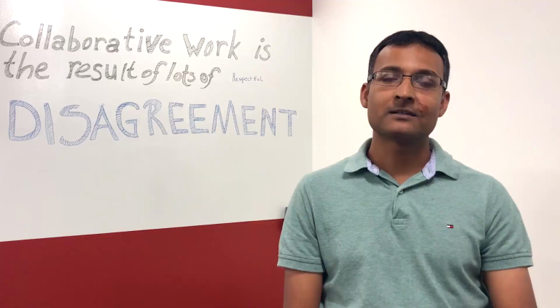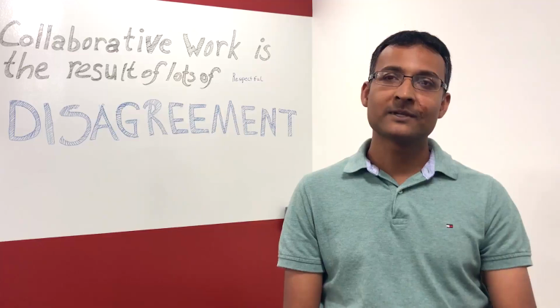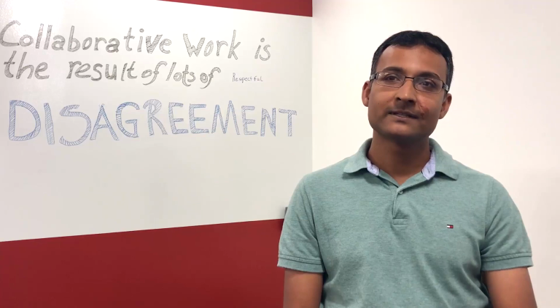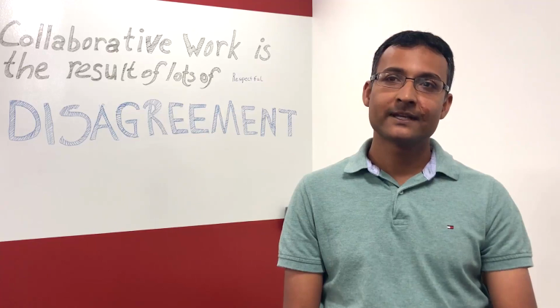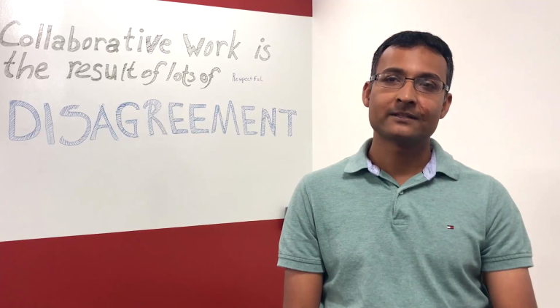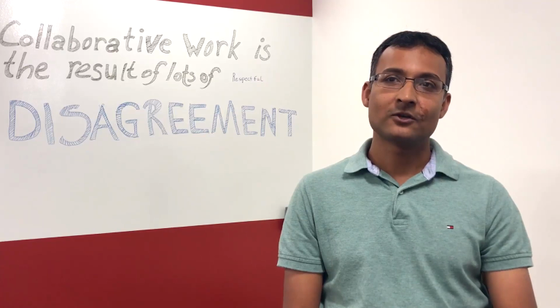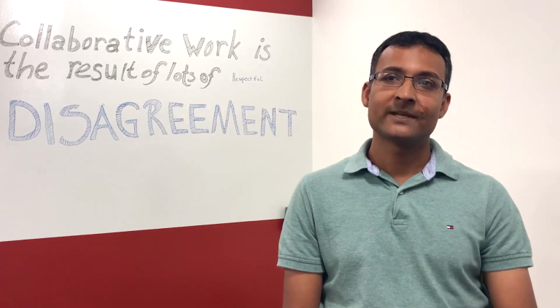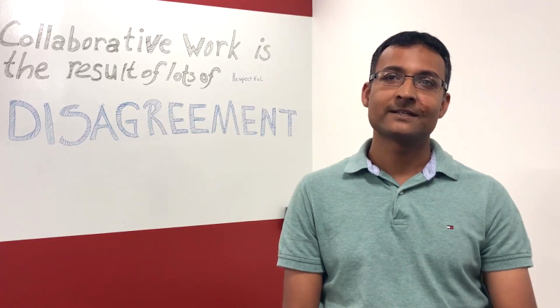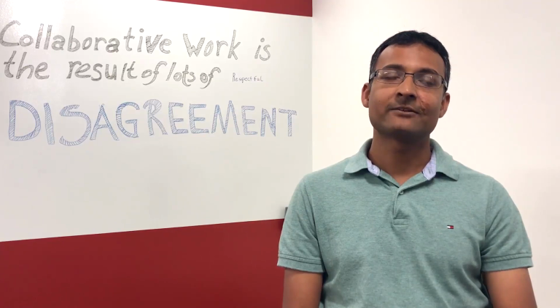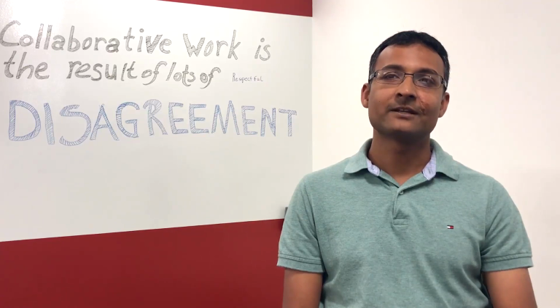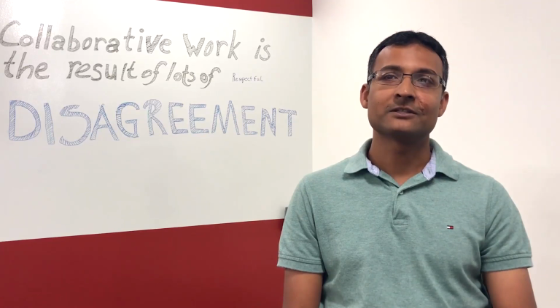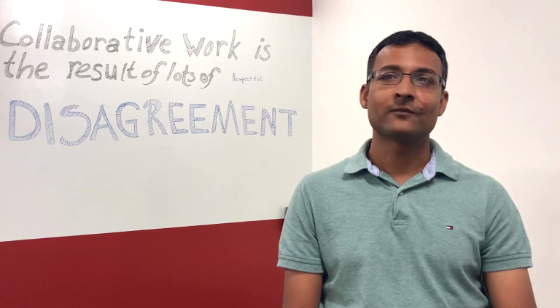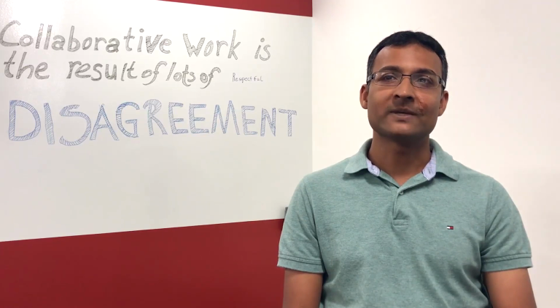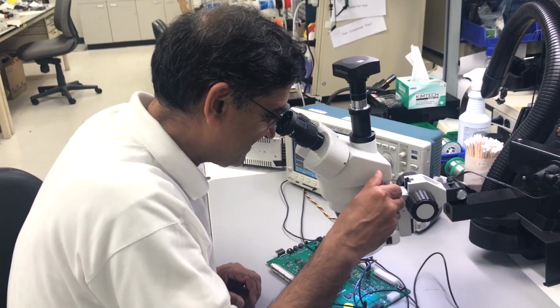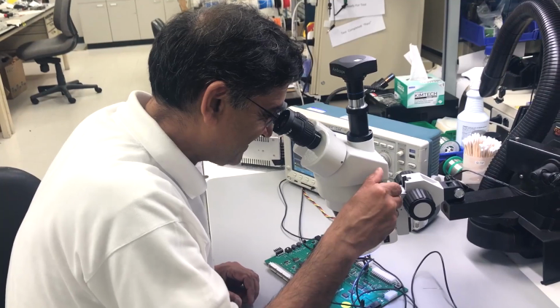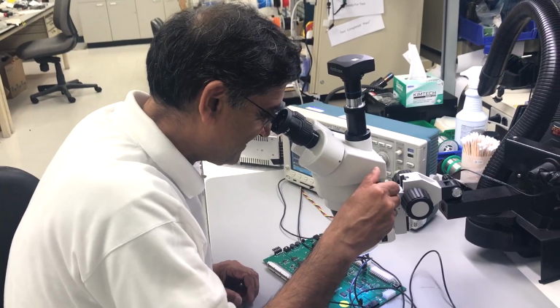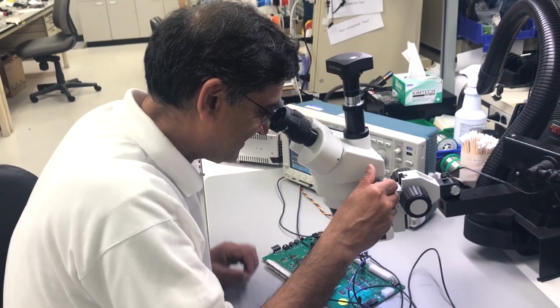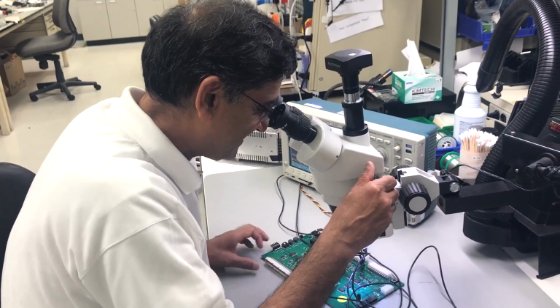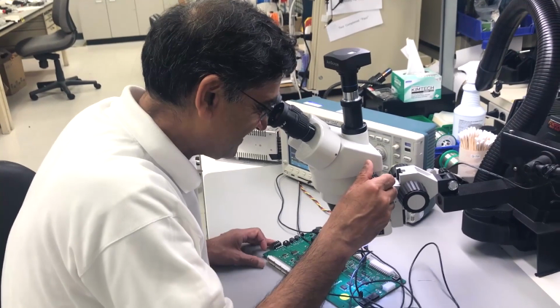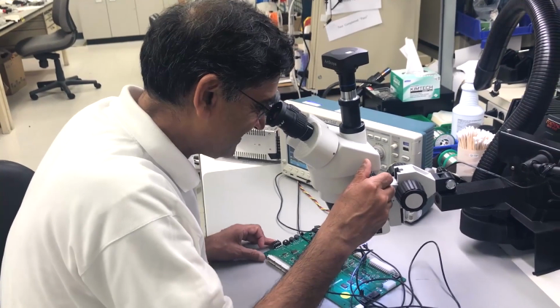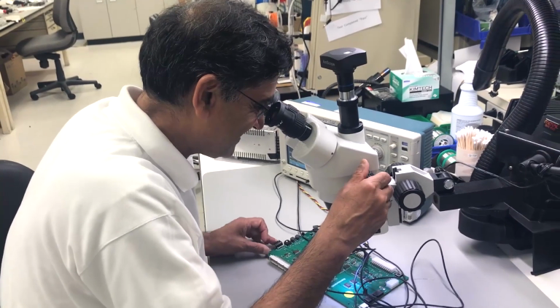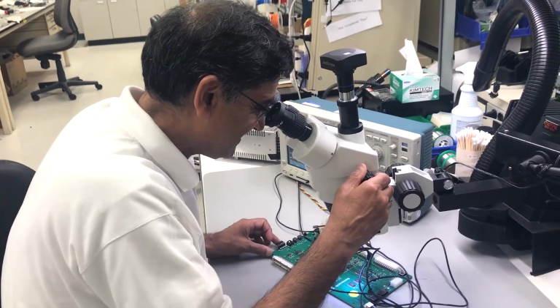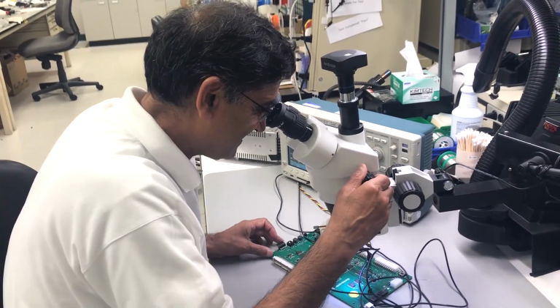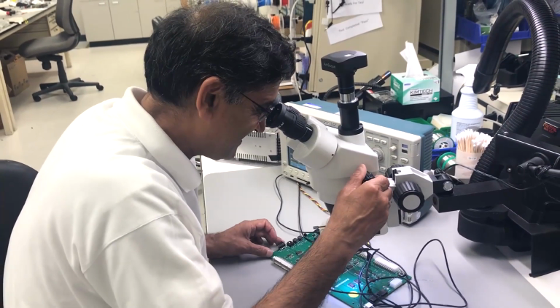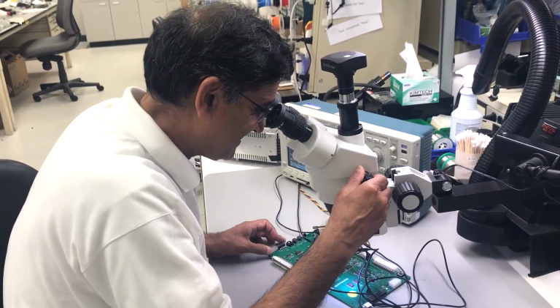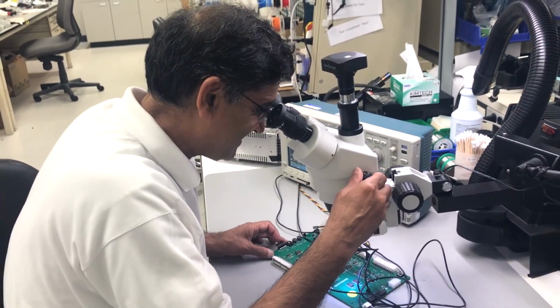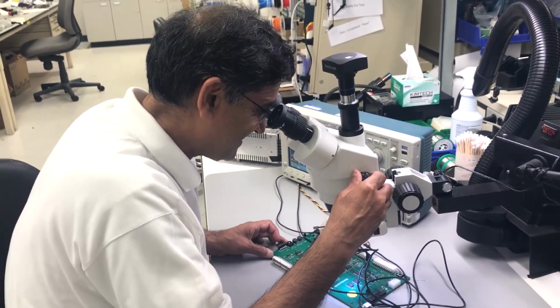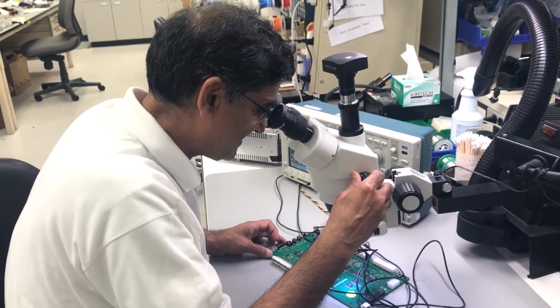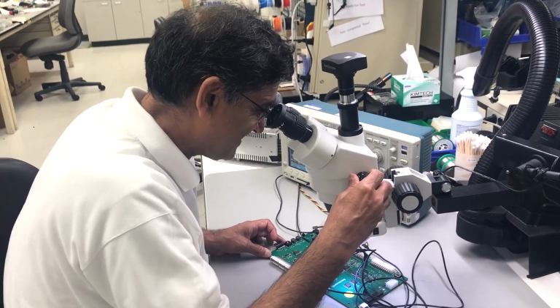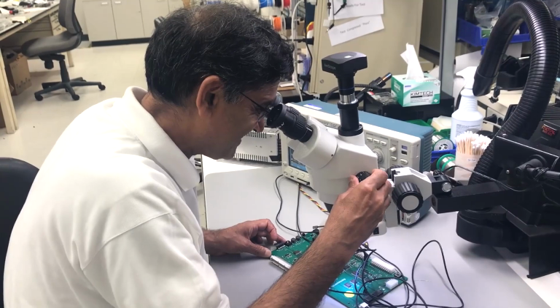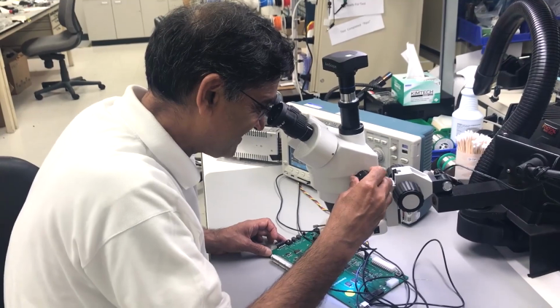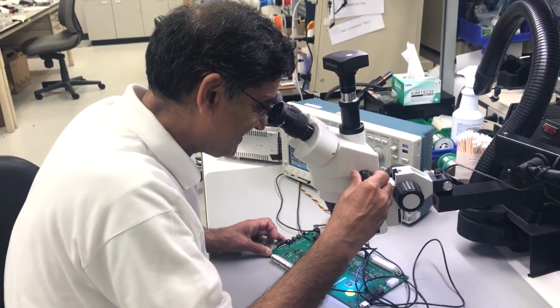A typical day at the job as an electrical engineer for me is going into the lab where most of the design engineers are building their circuits and testing them out.